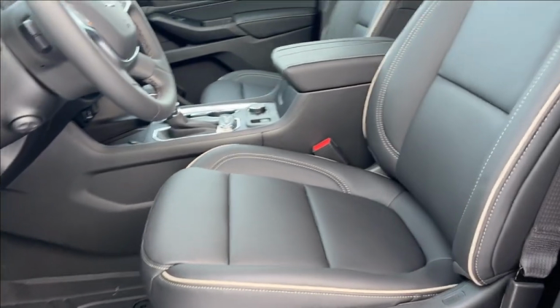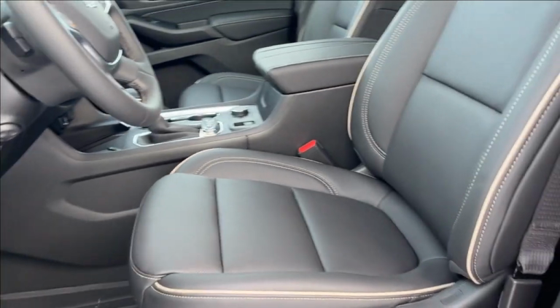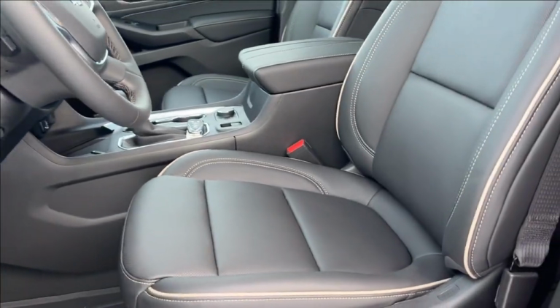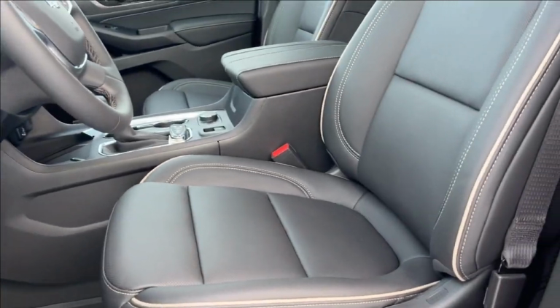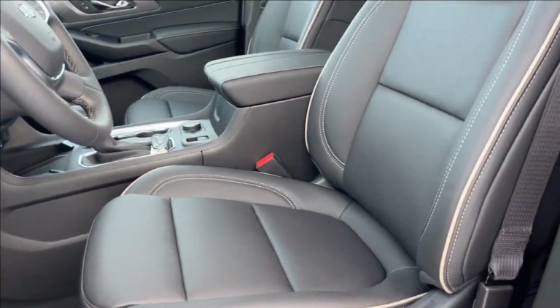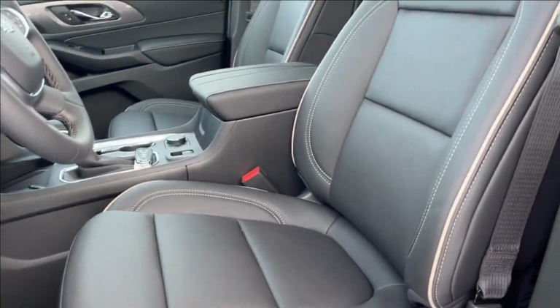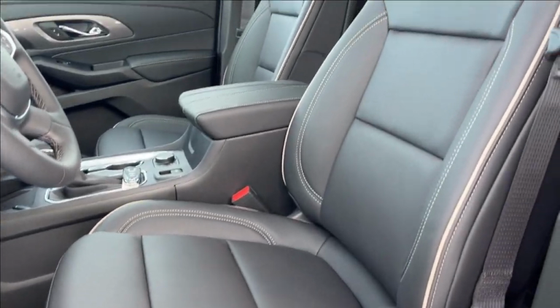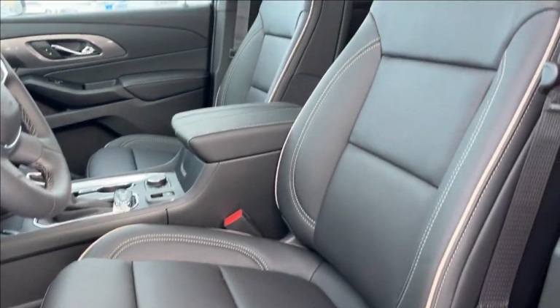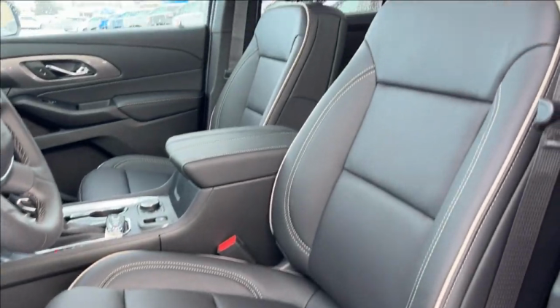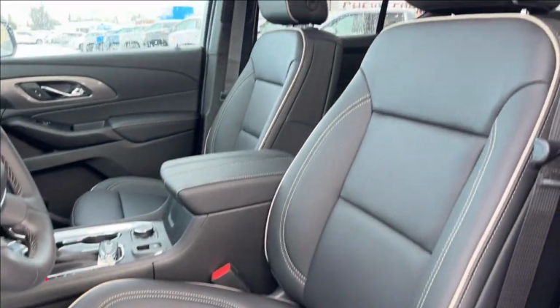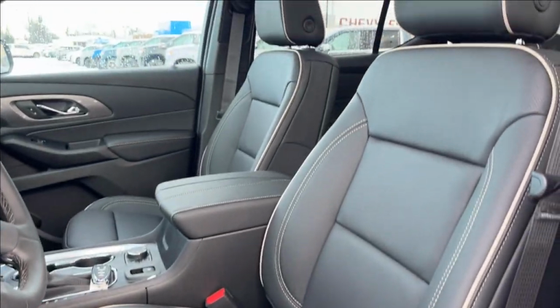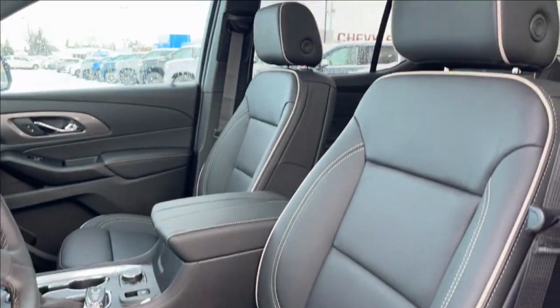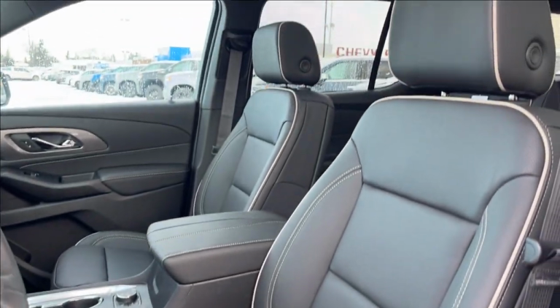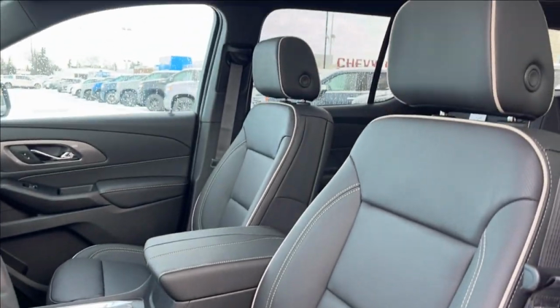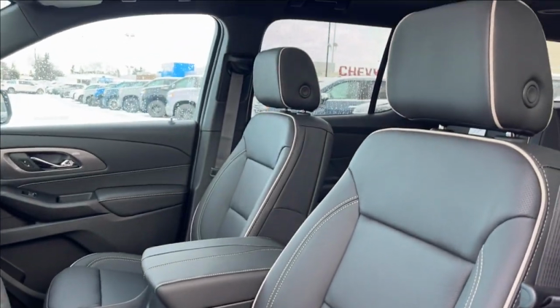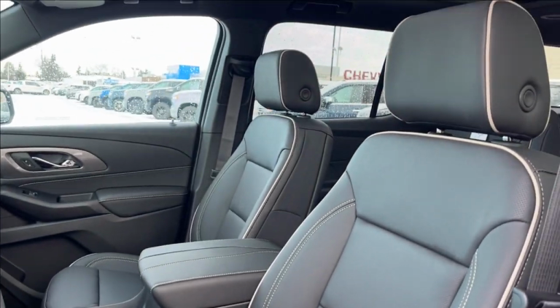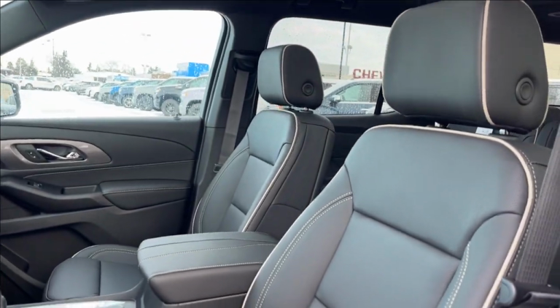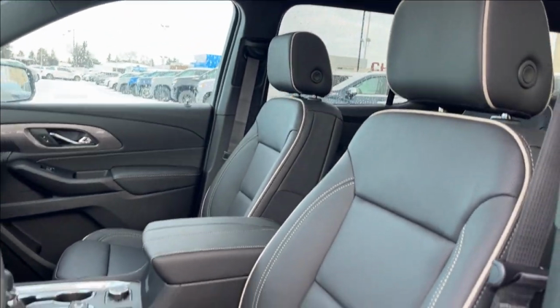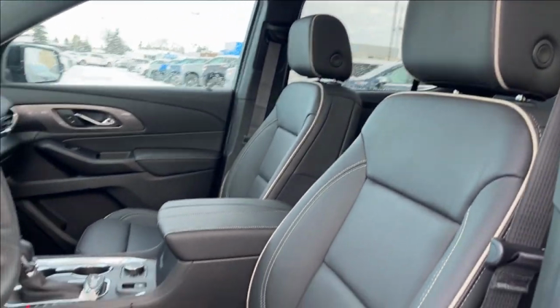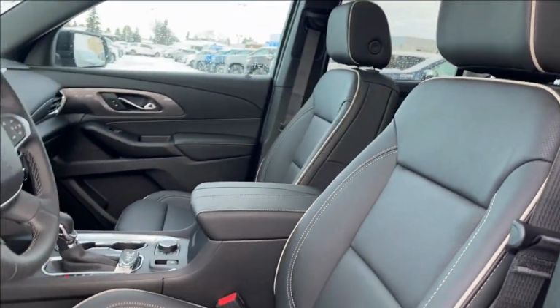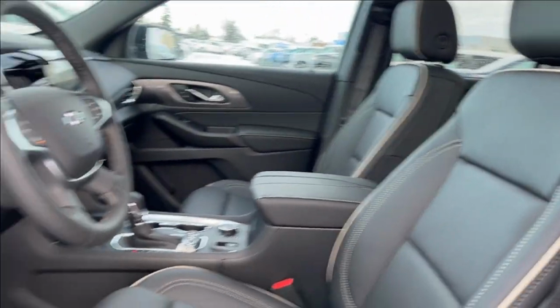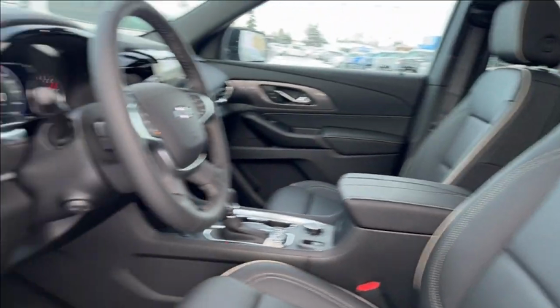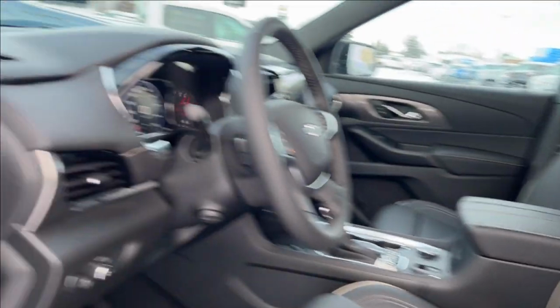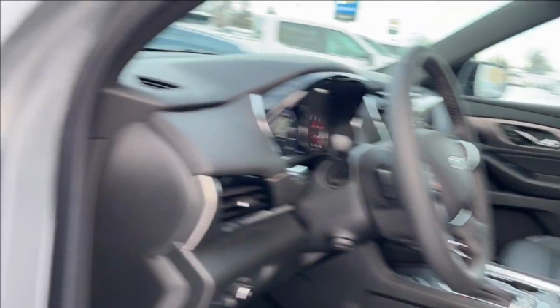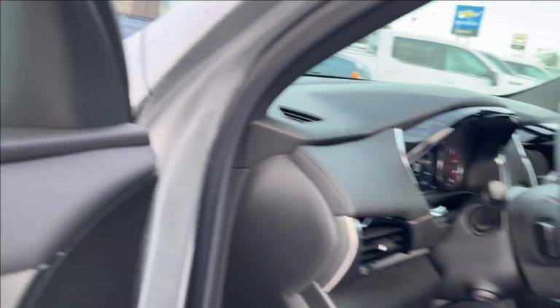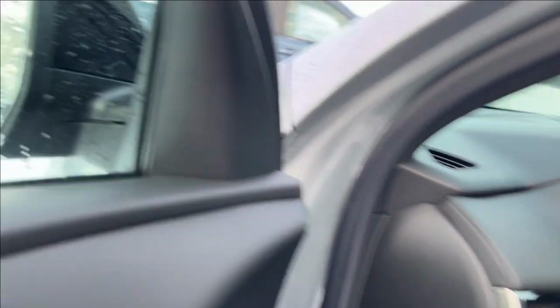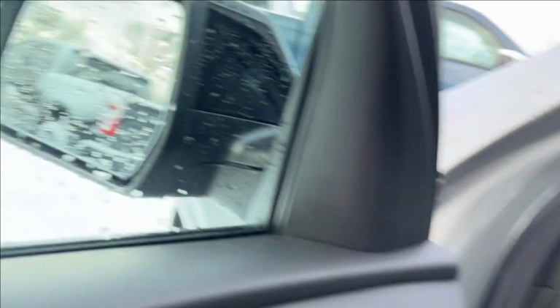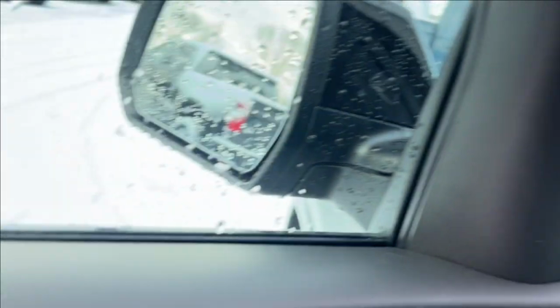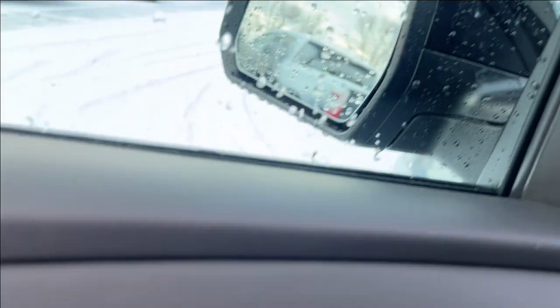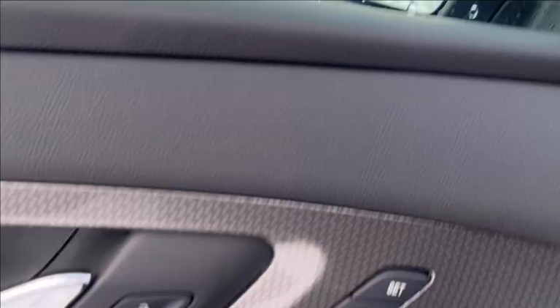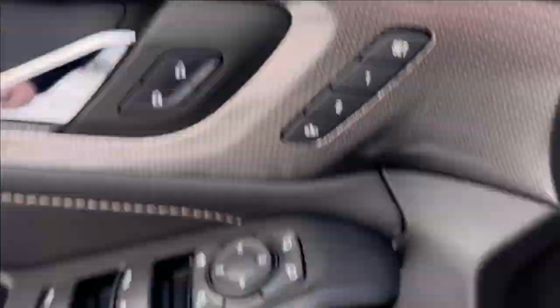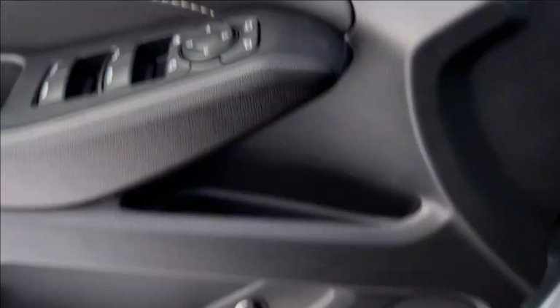Moving on to the seats, both heated and ventilated, power adjustable lumbar — very comfortable seats.